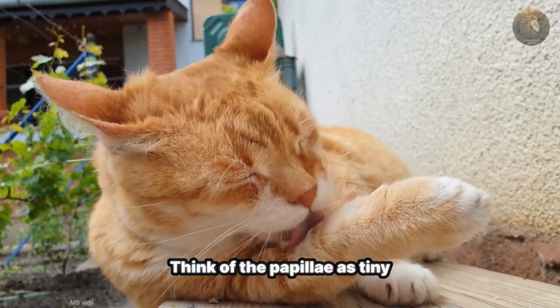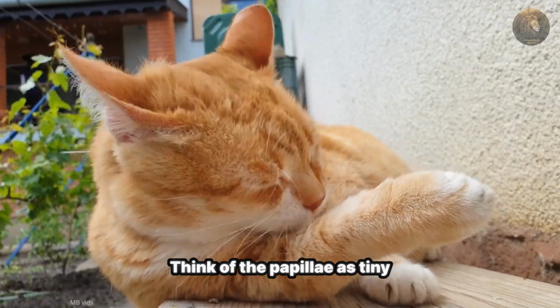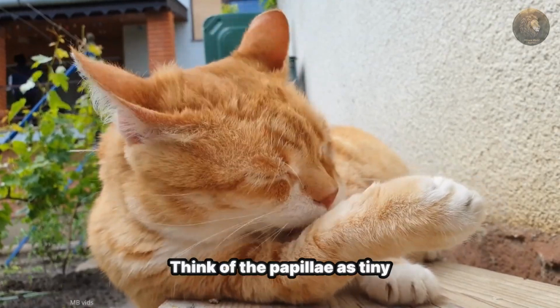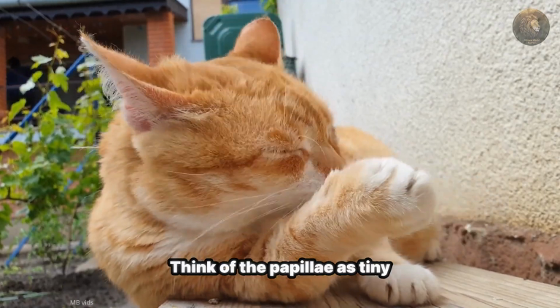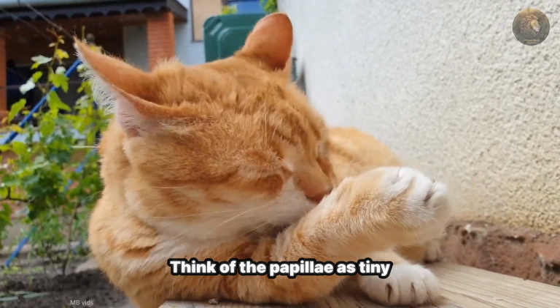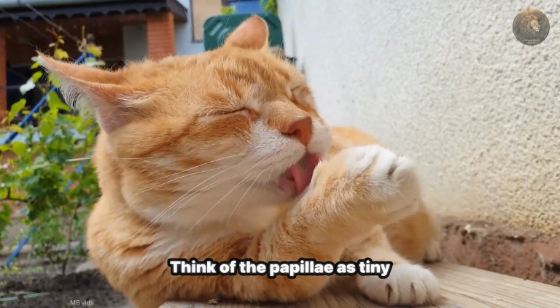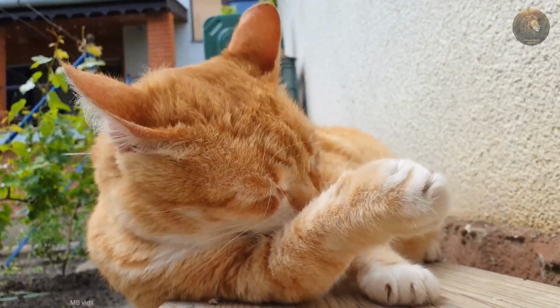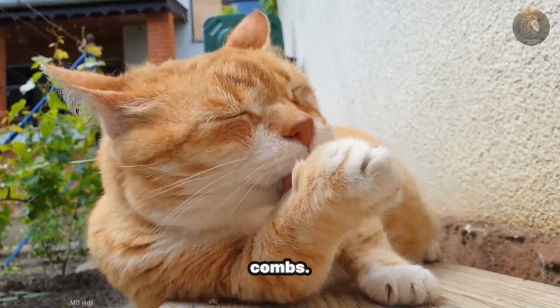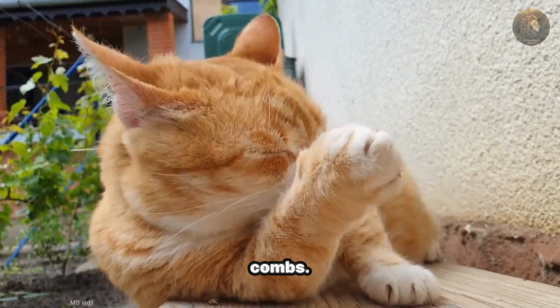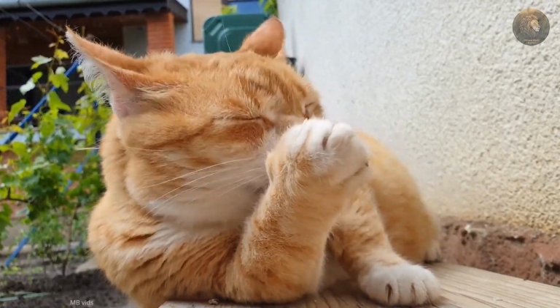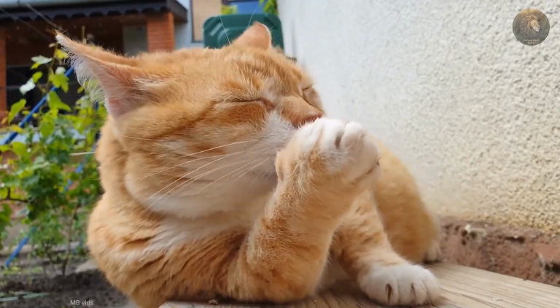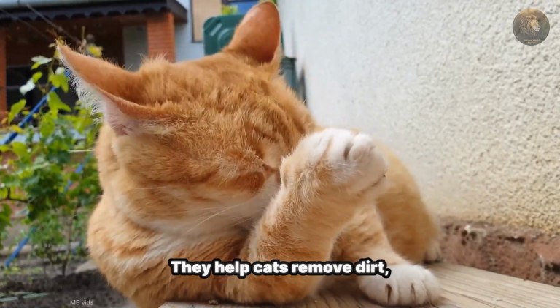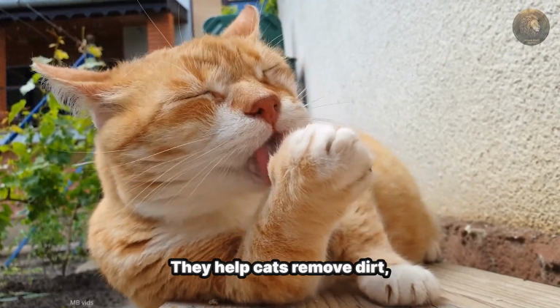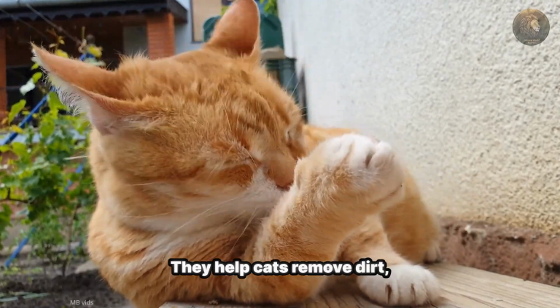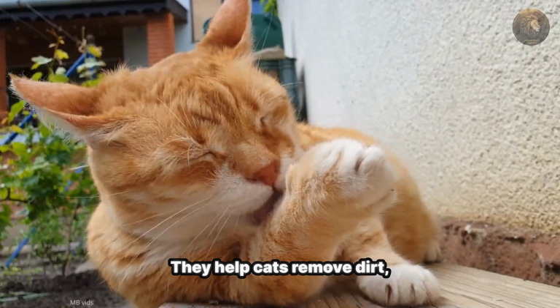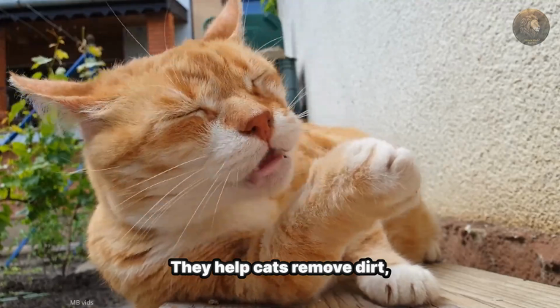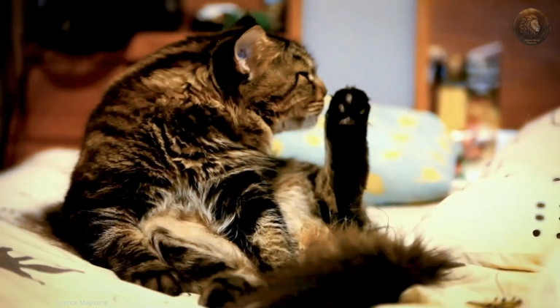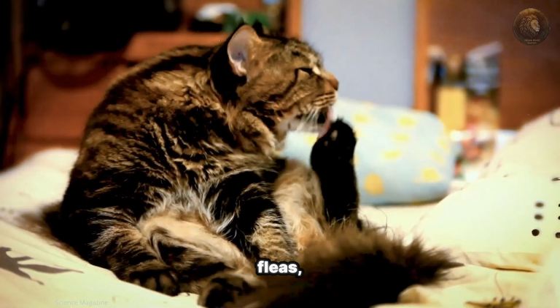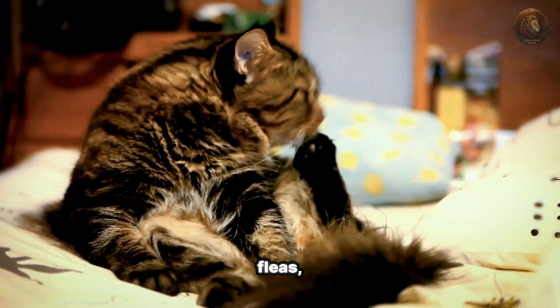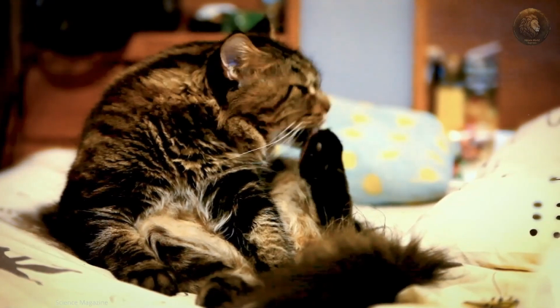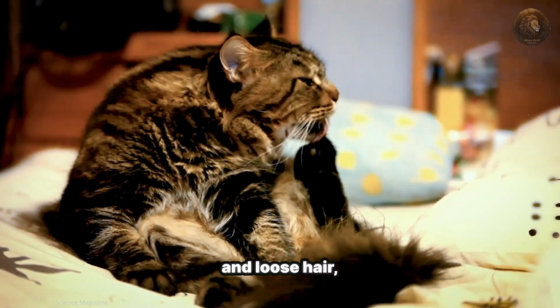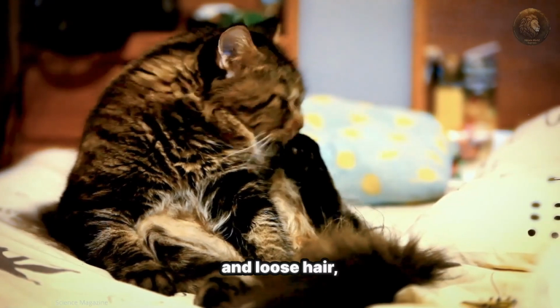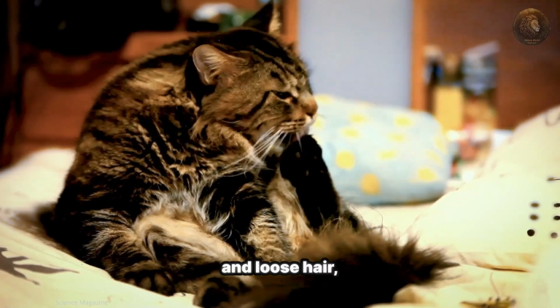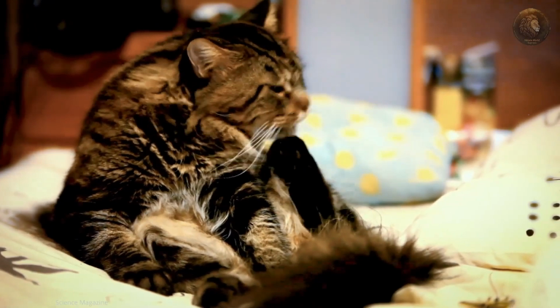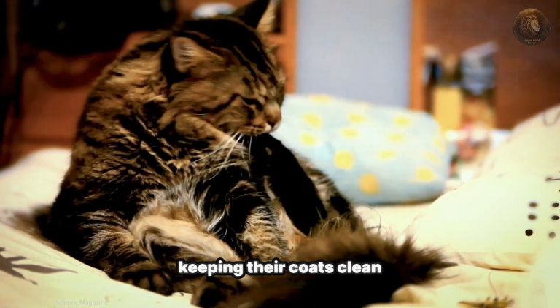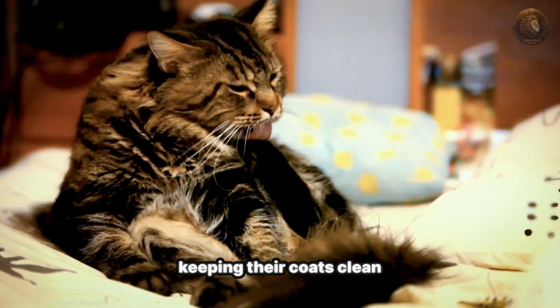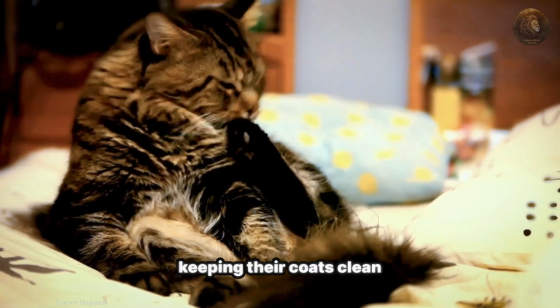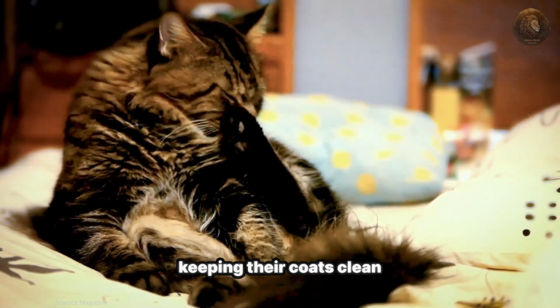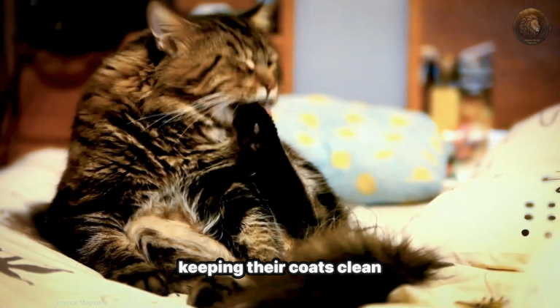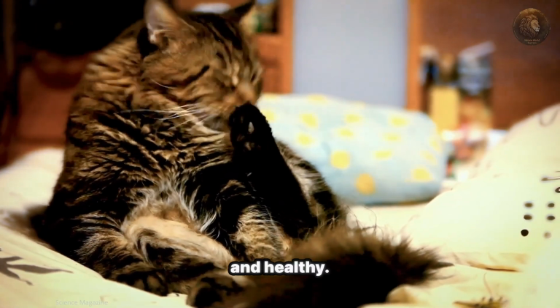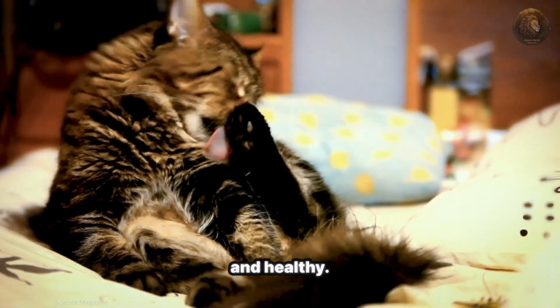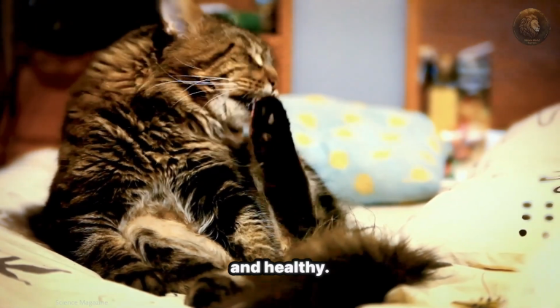Think of the papillae as tiny combs. They help cats remove dirt, fleas, and loose hair, keeping their coats clean and healthy.